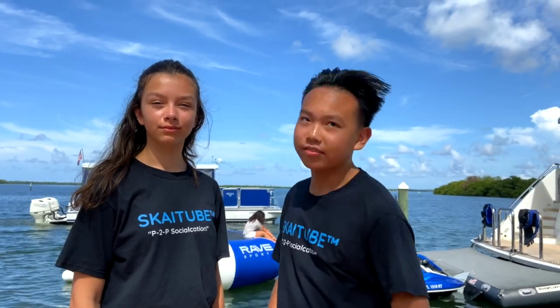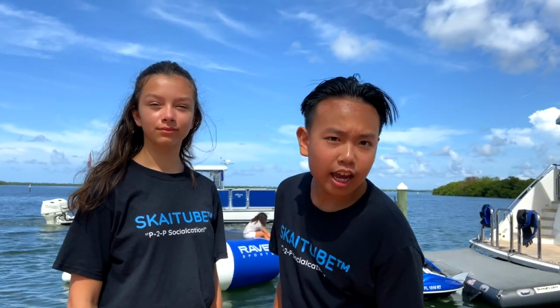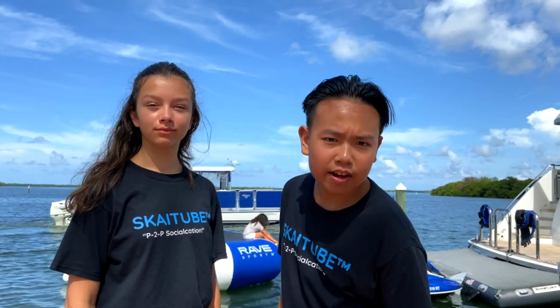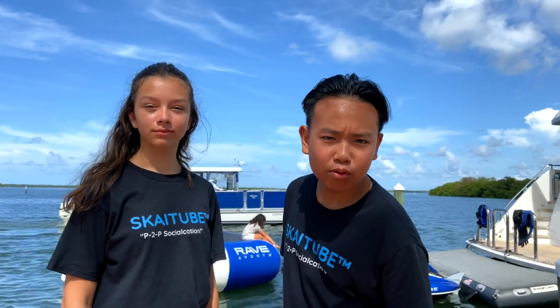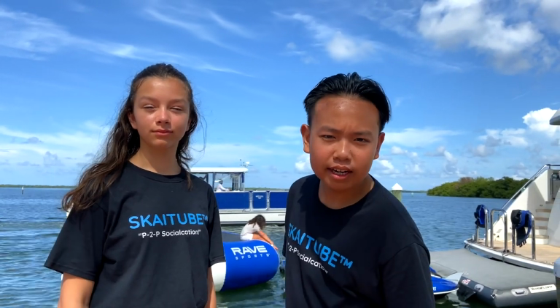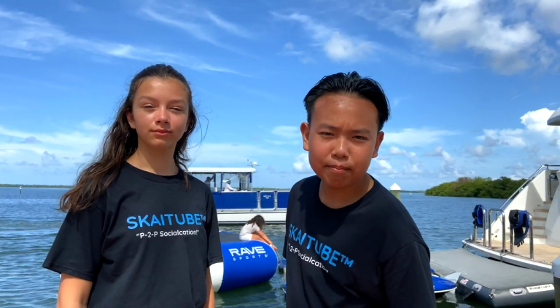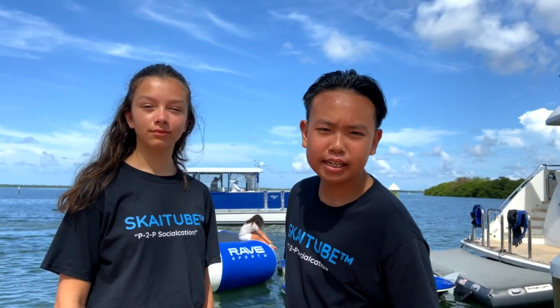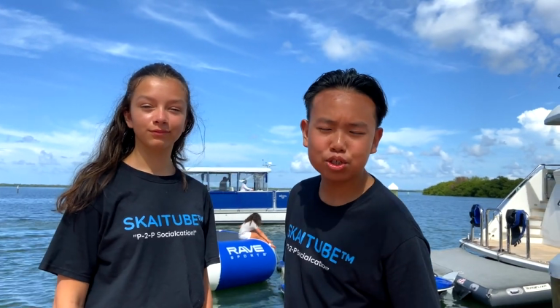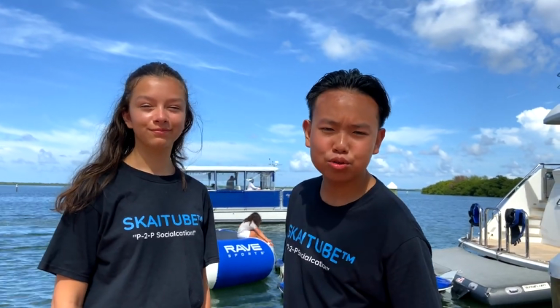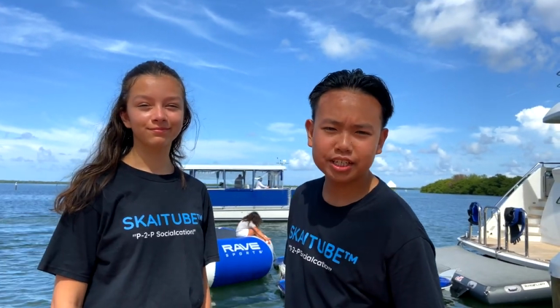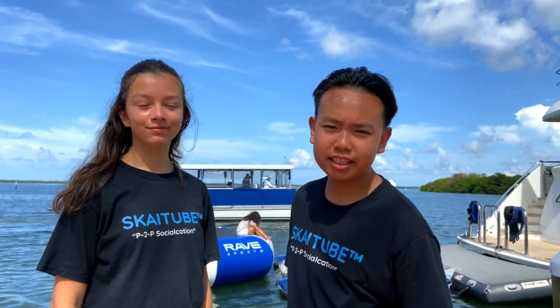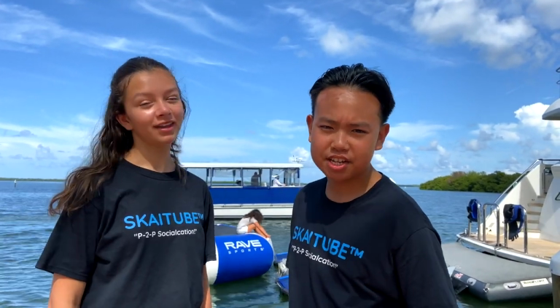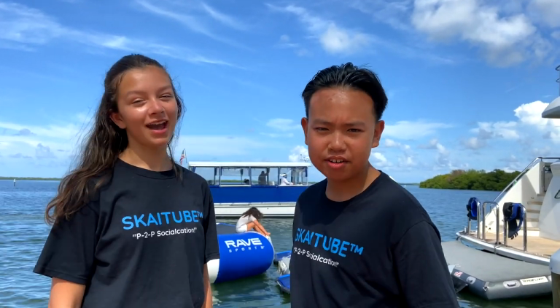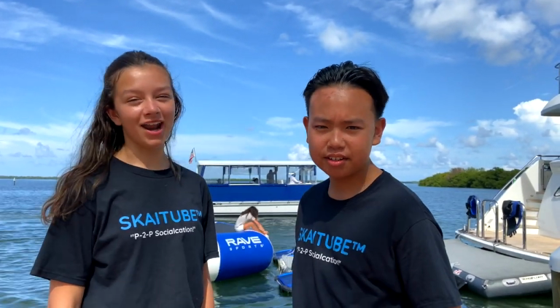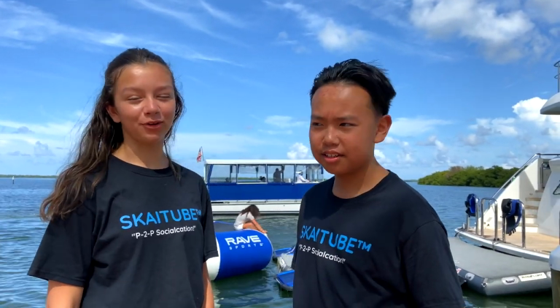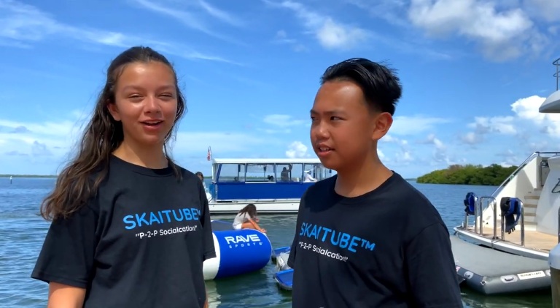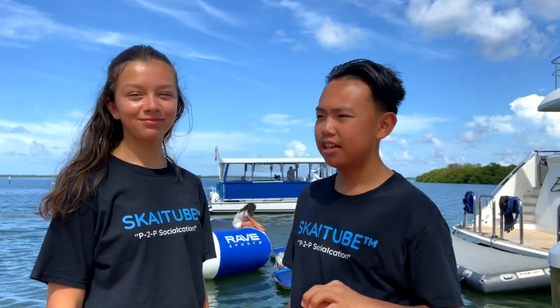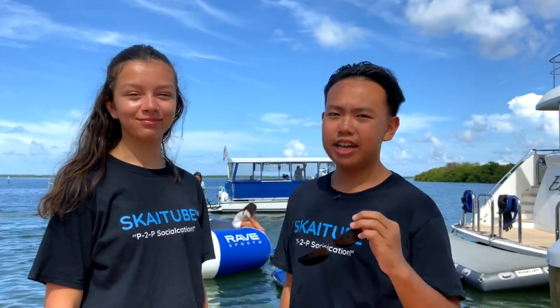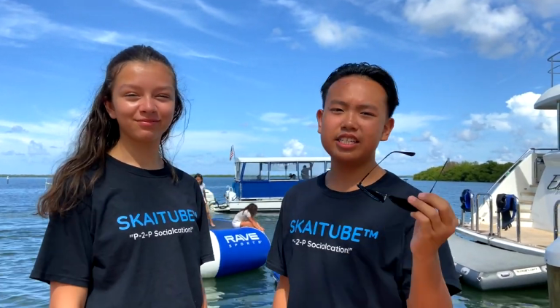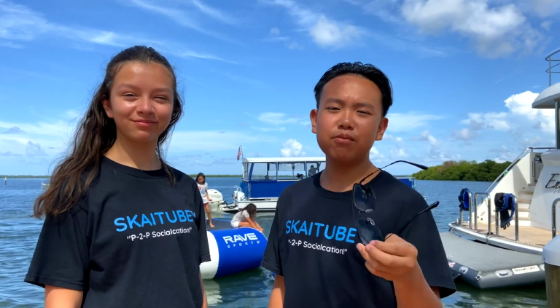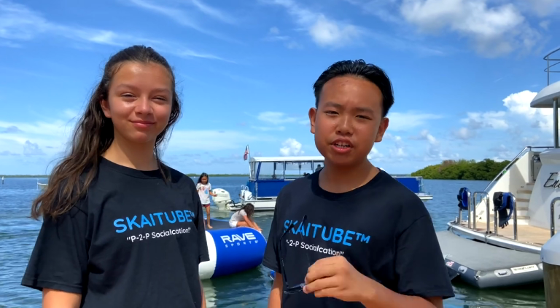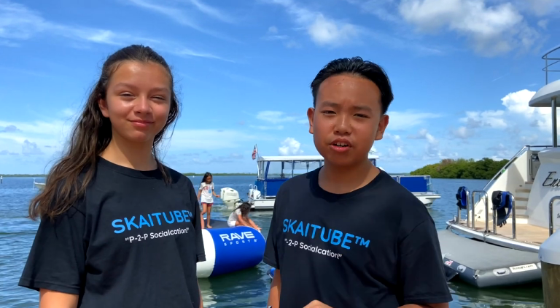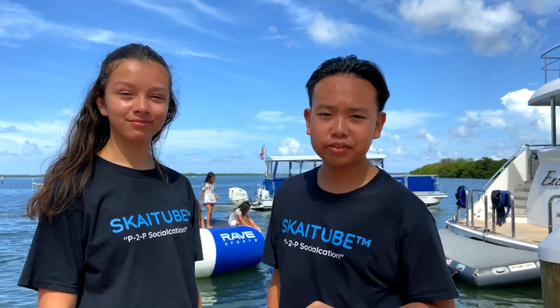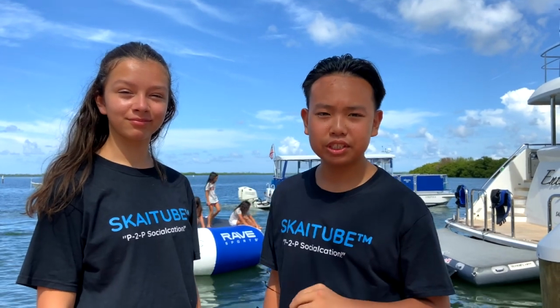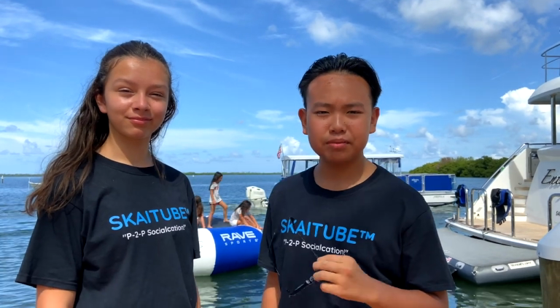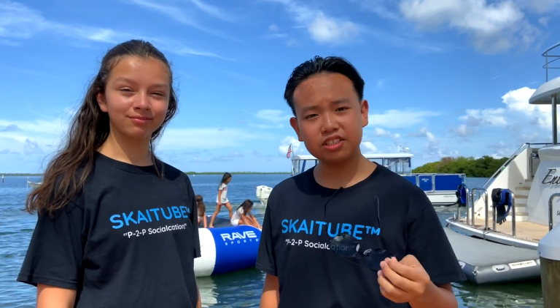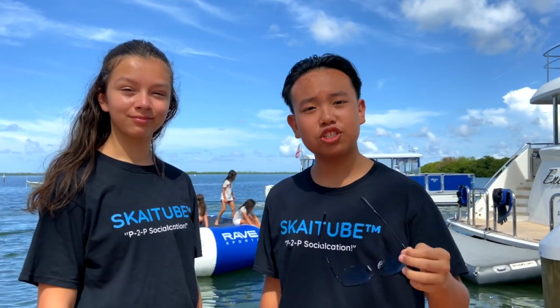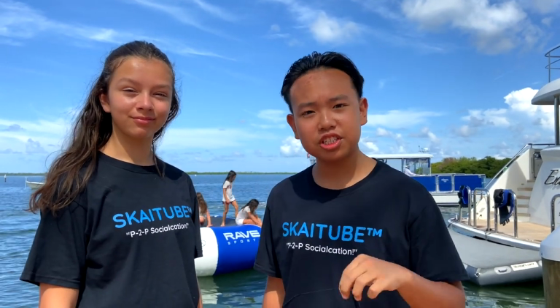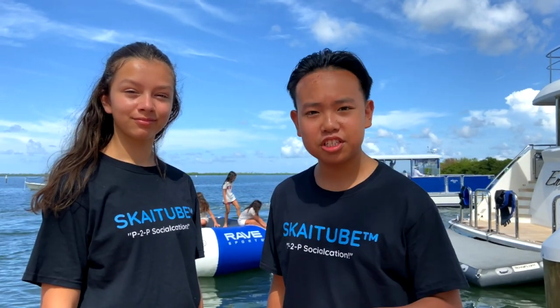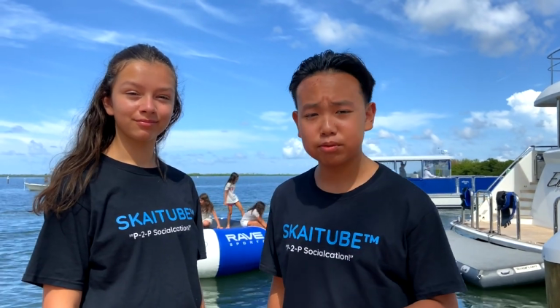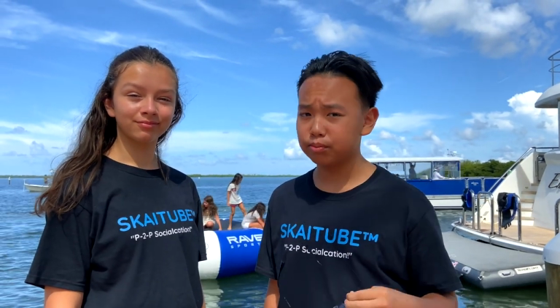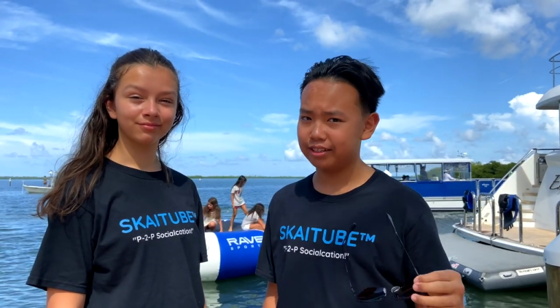Hey everyone, my name is Julian Alexander and I'm Ilan, and today we're gonna go over some easy jet ski tips for beginners.